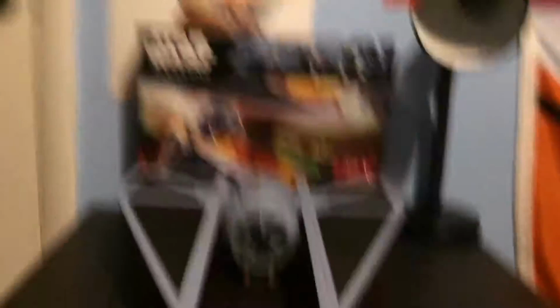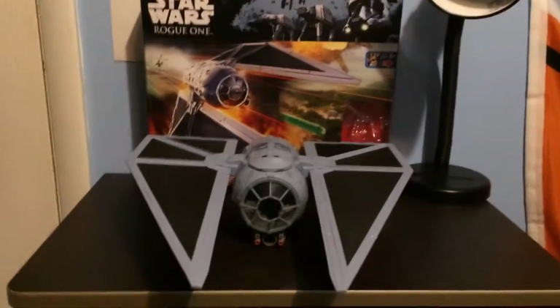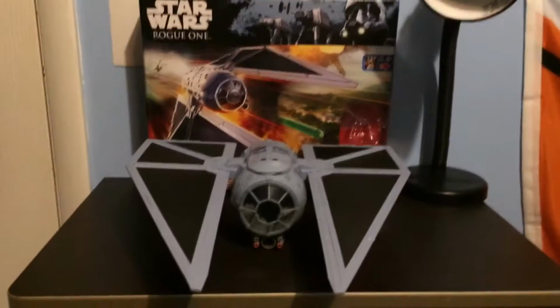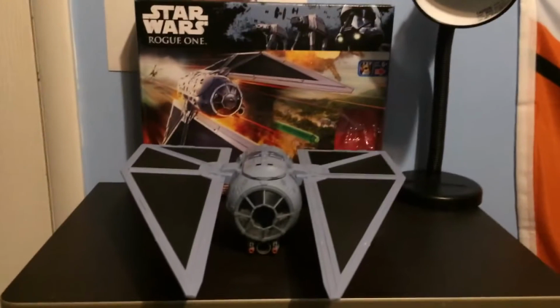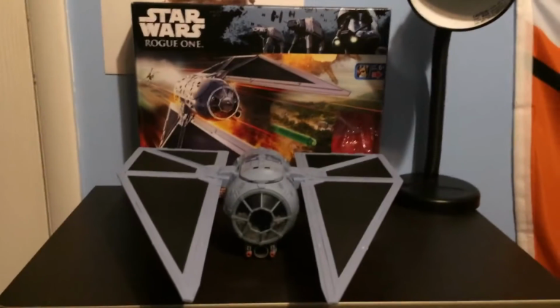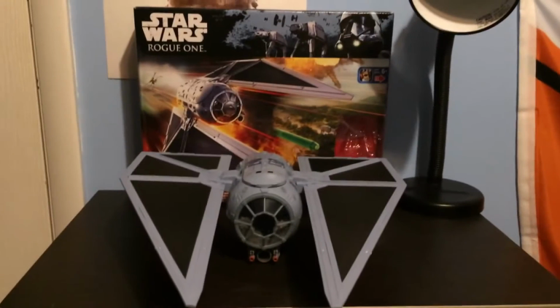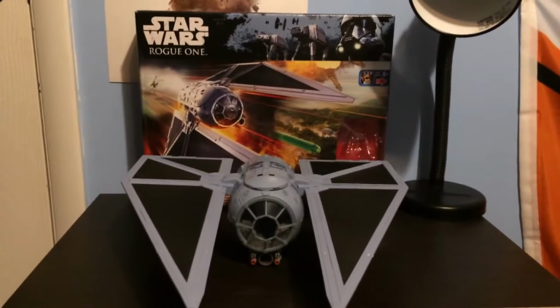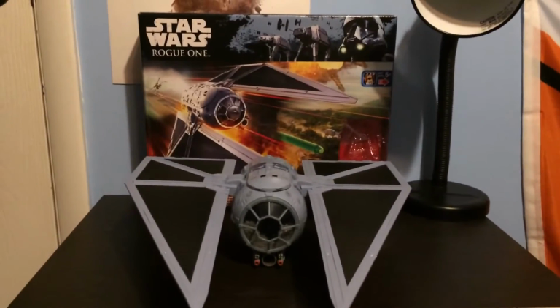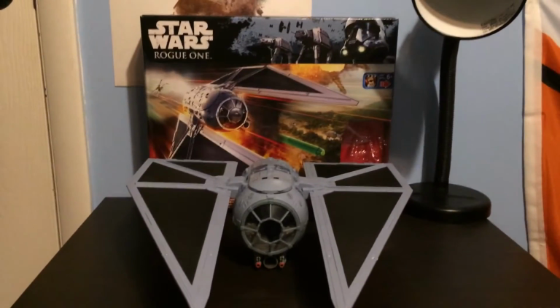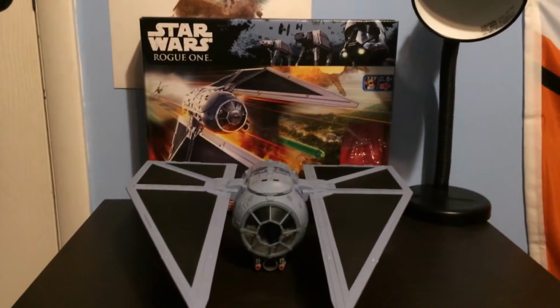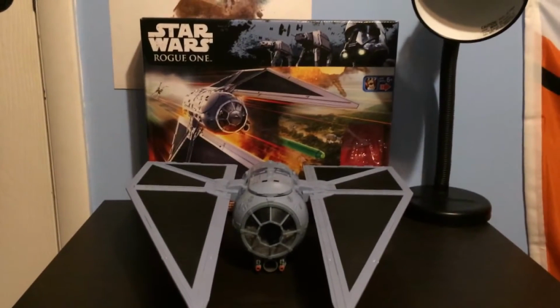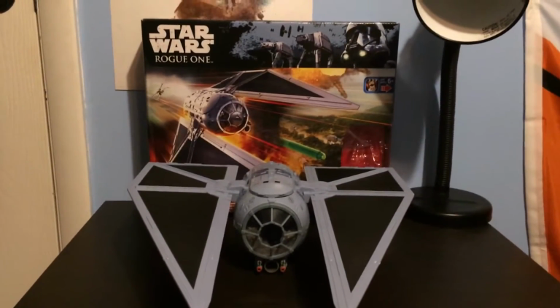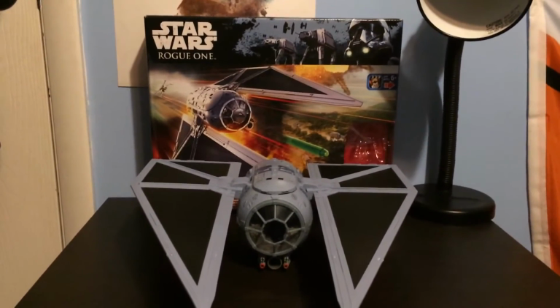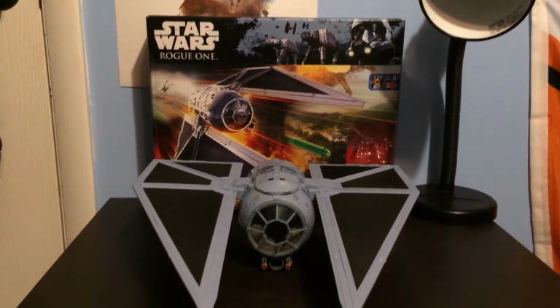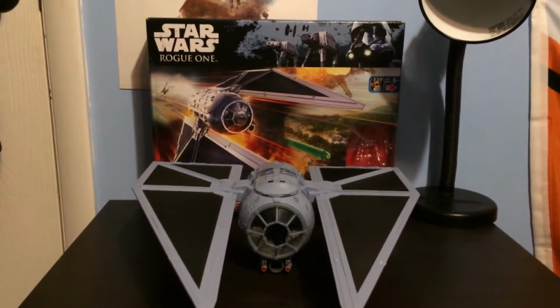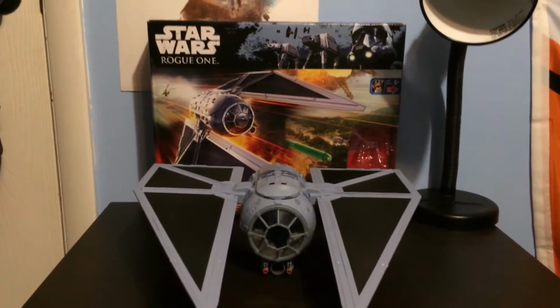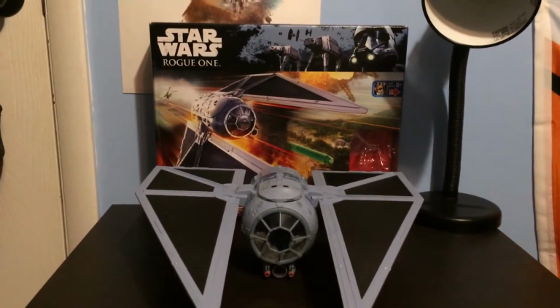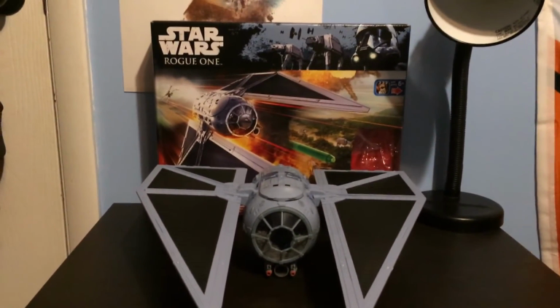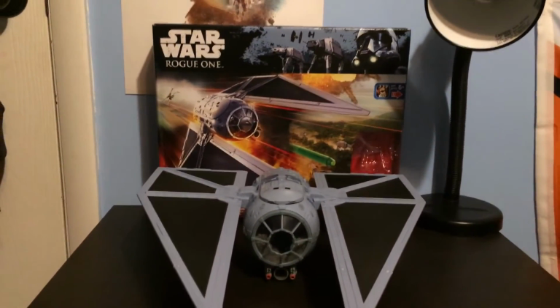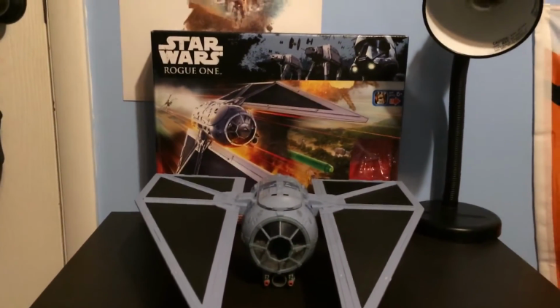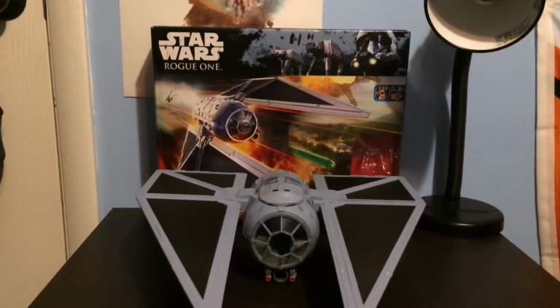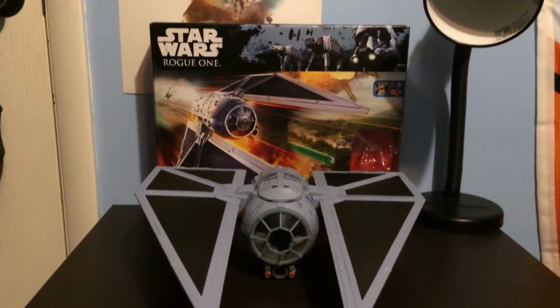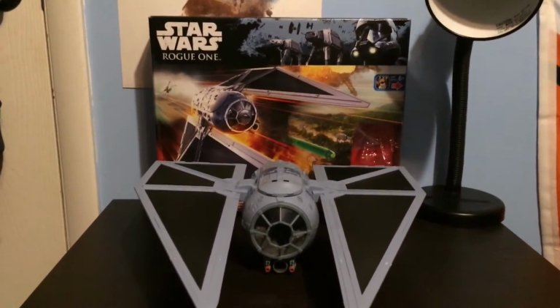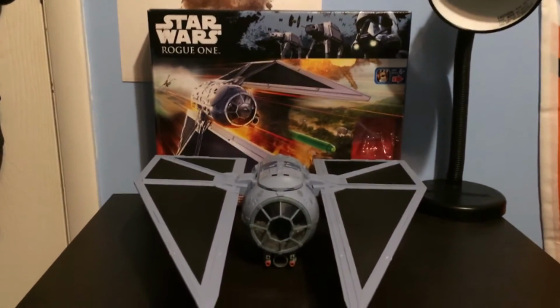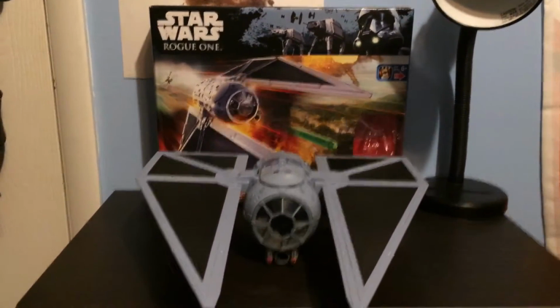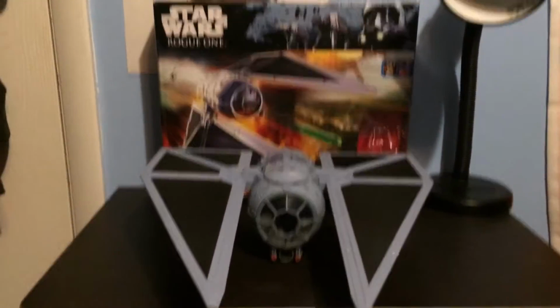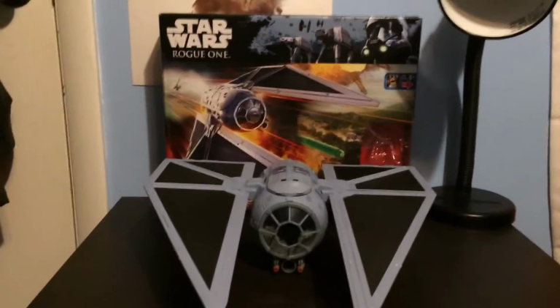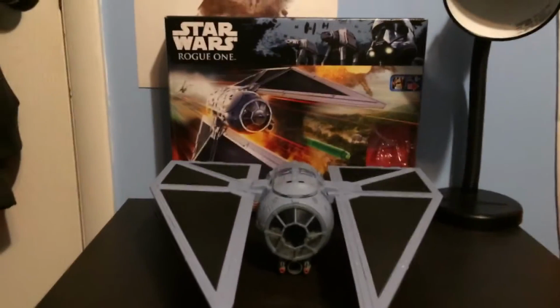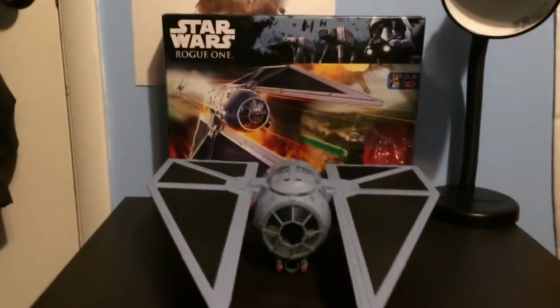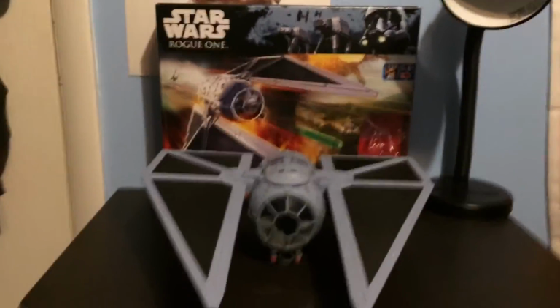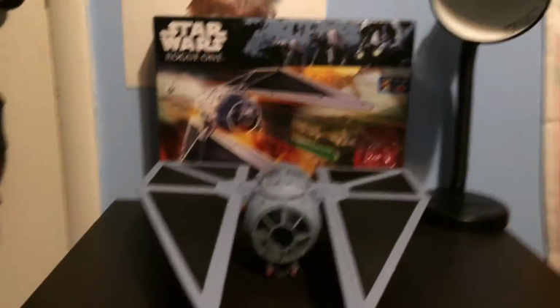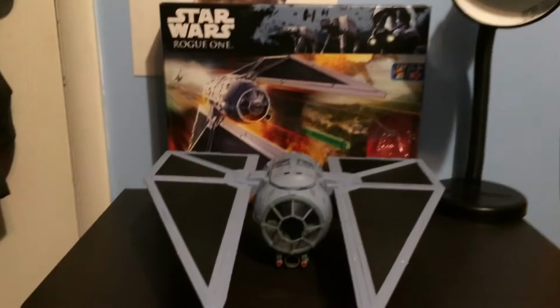Hey guys, it's Justin from Star Wars Fanatics, and I'm here to be reviewing the TIE Stryker from Rogue One: A Star Wars Story.